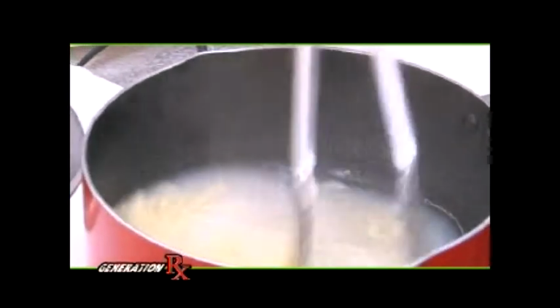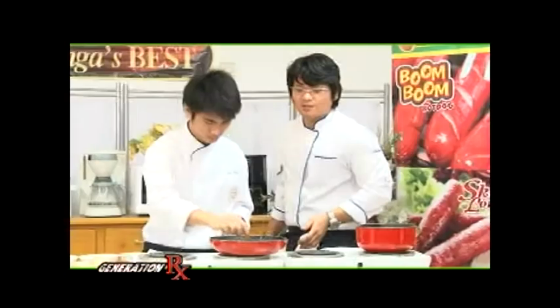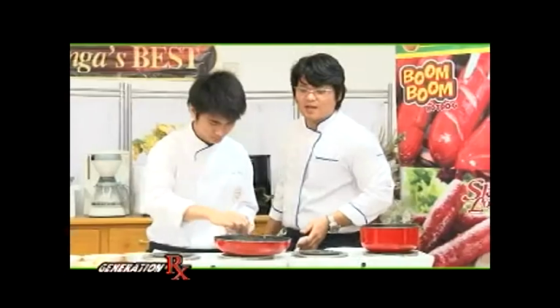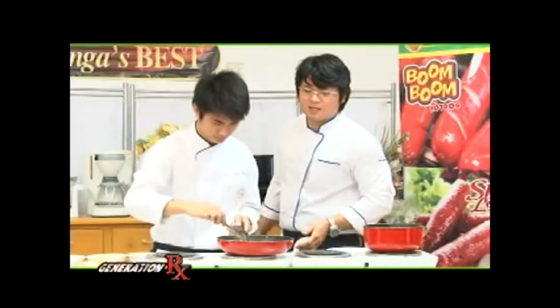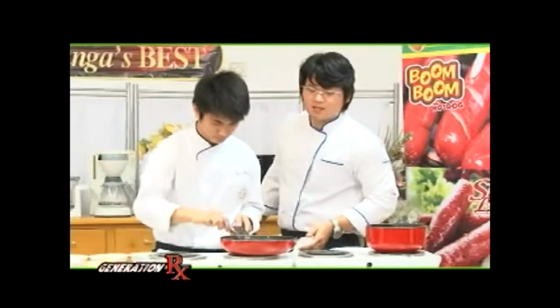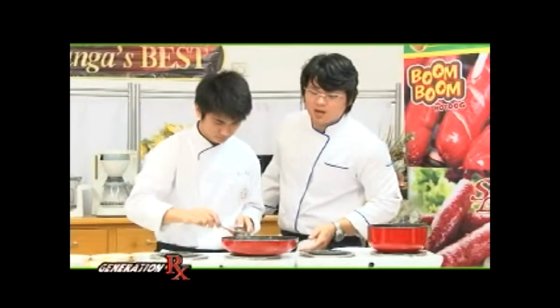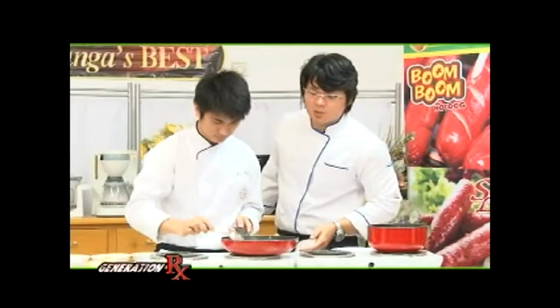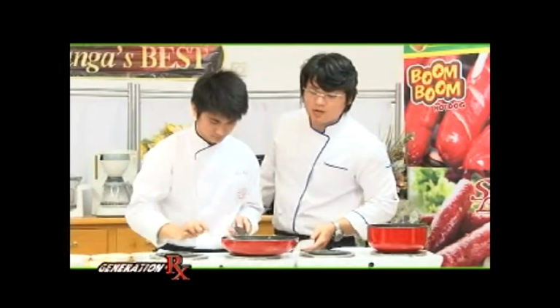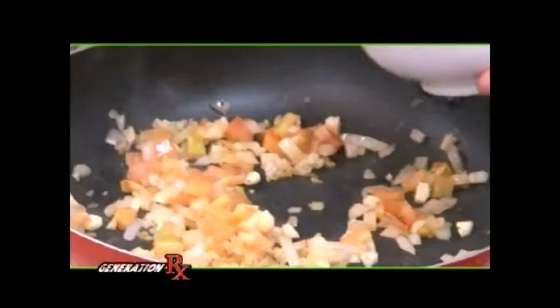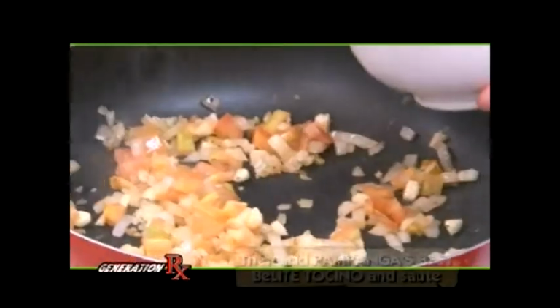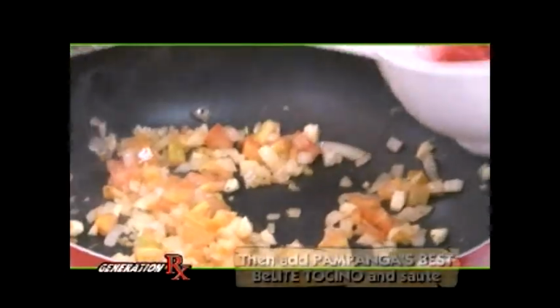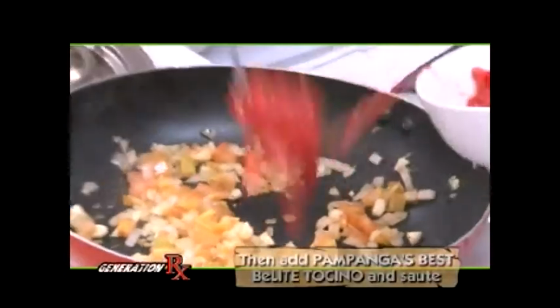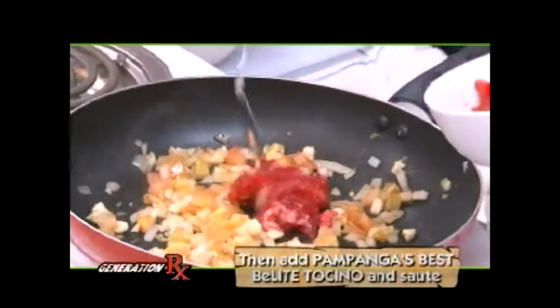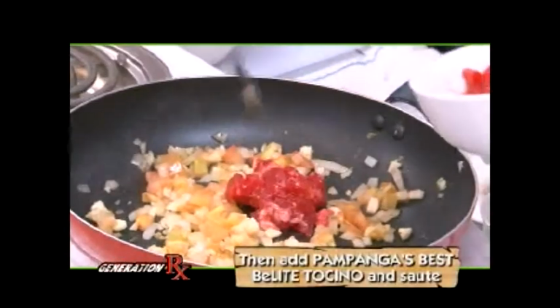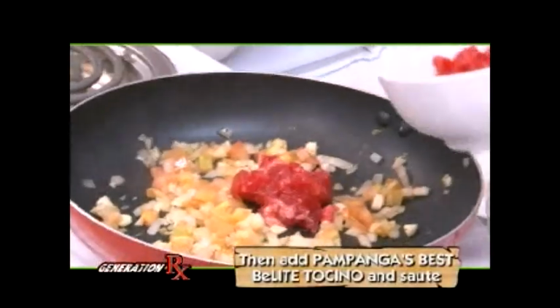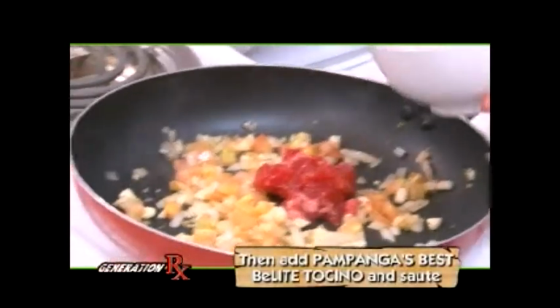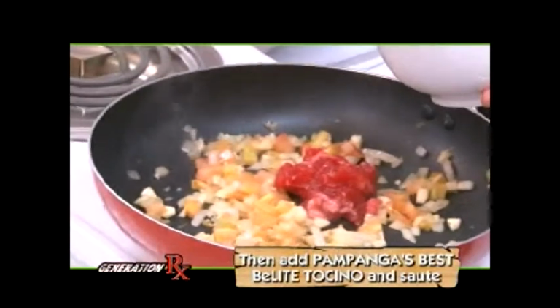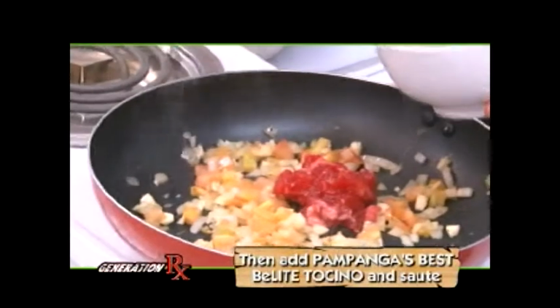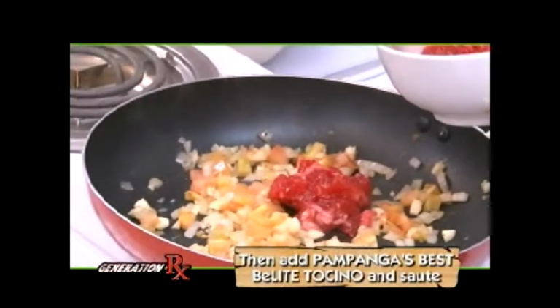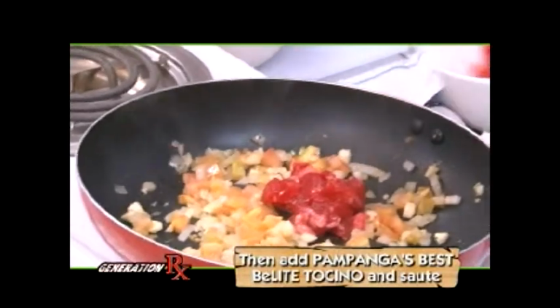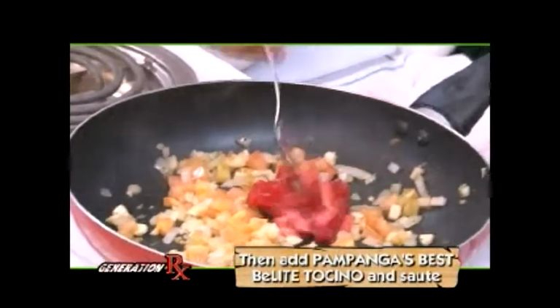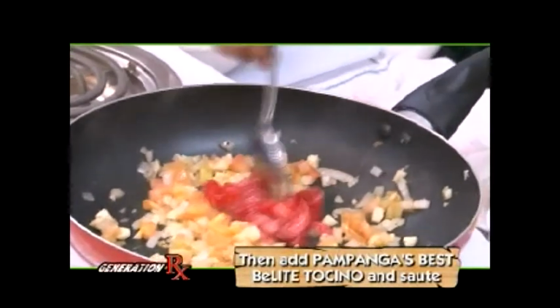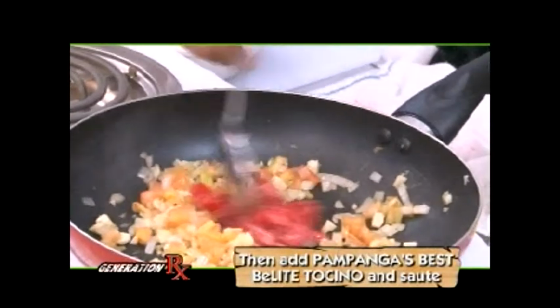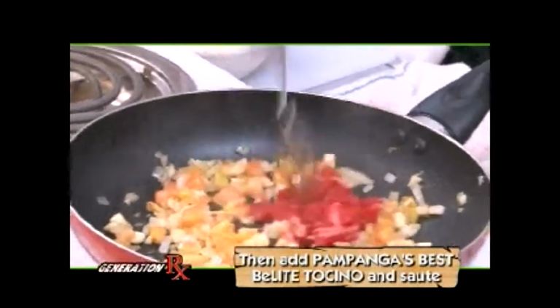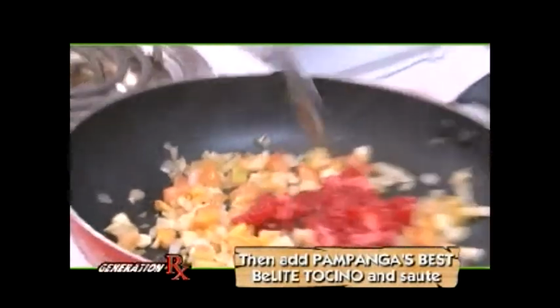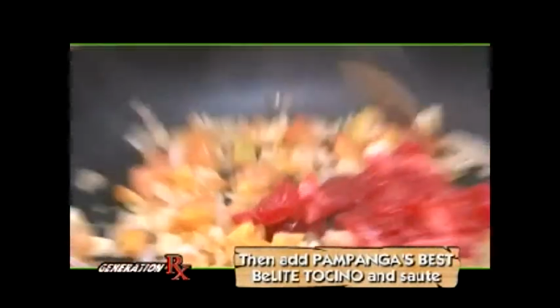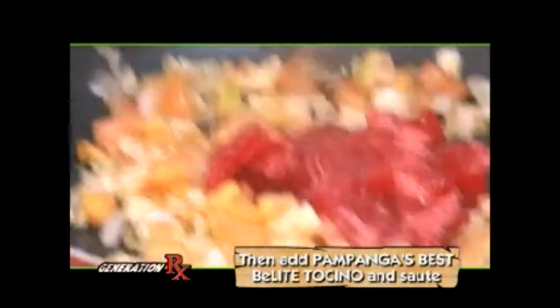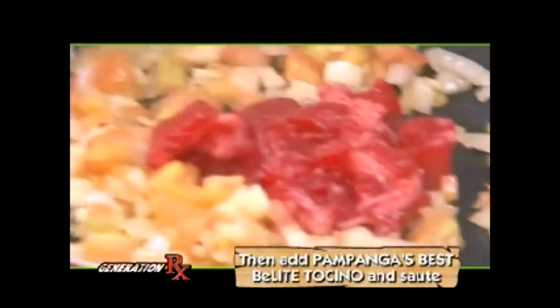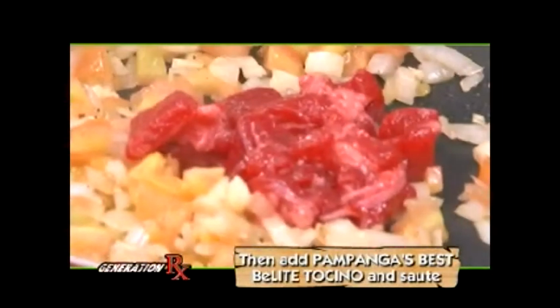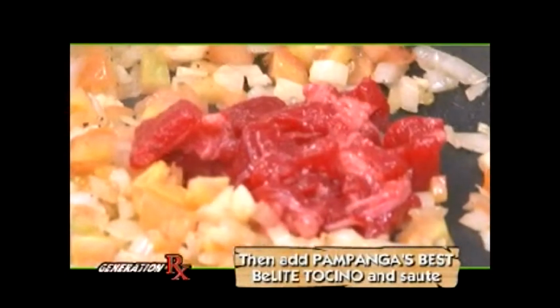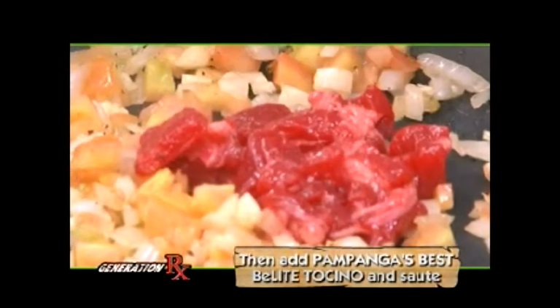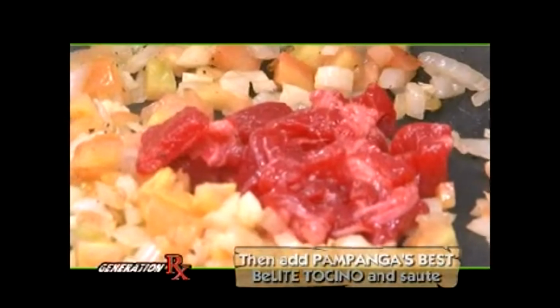Now add in our Tocino — always the best, Pampanga's Best.